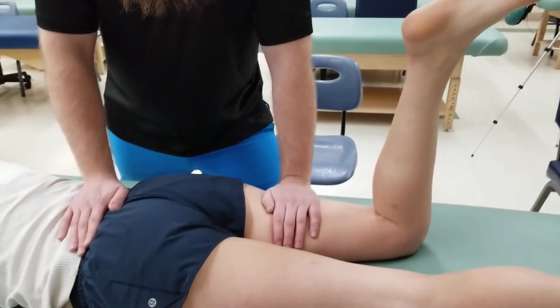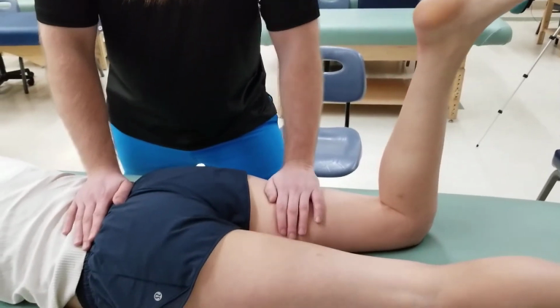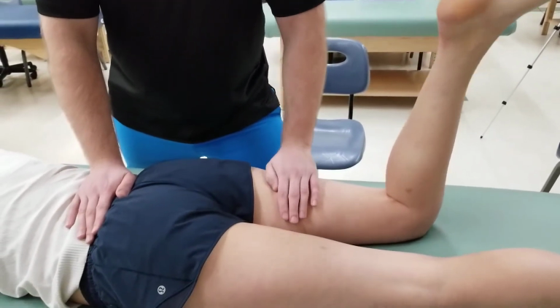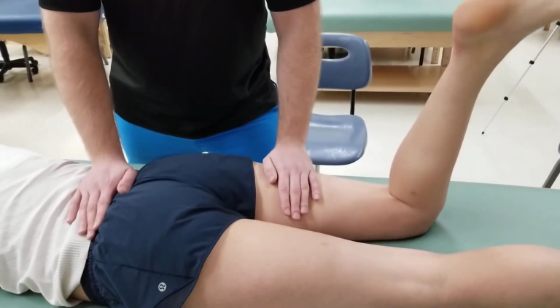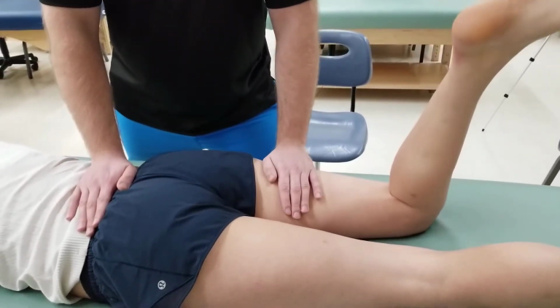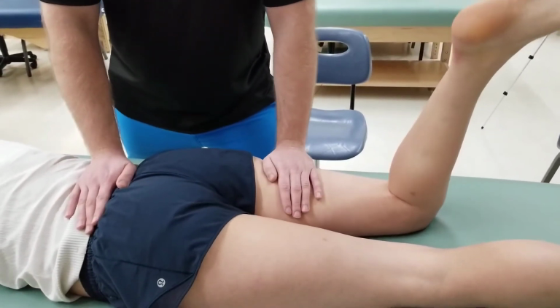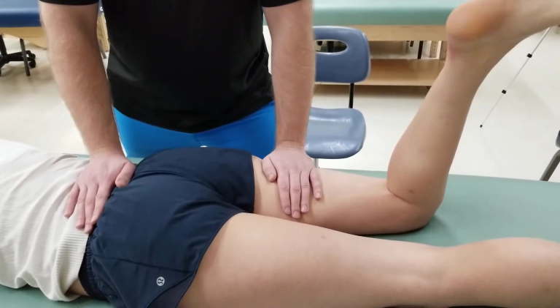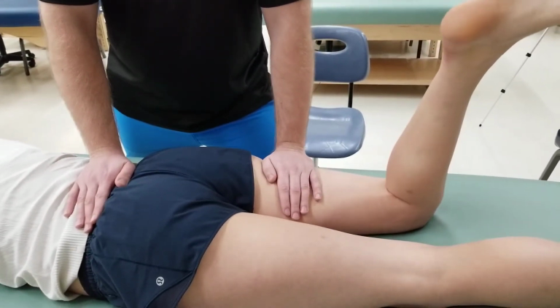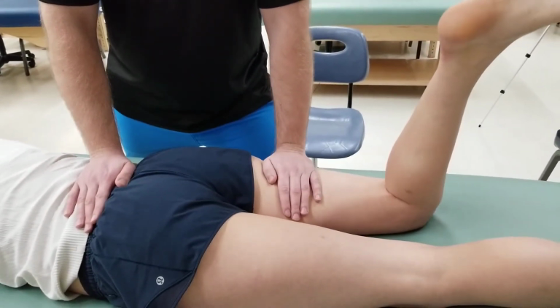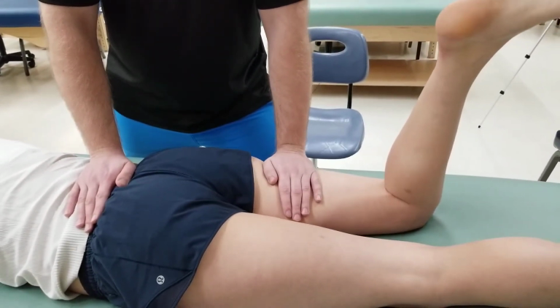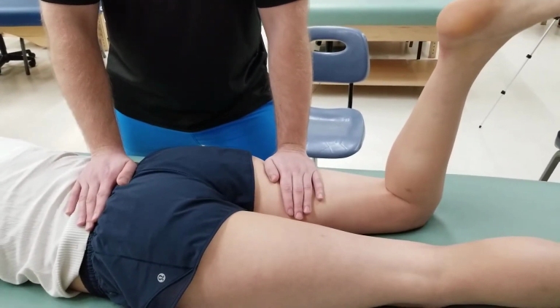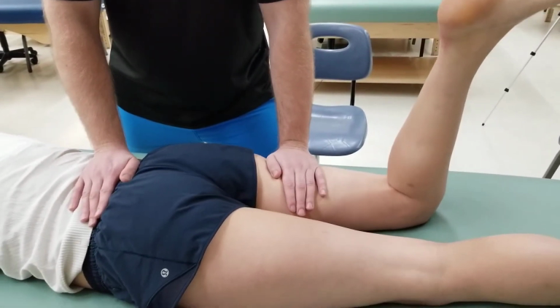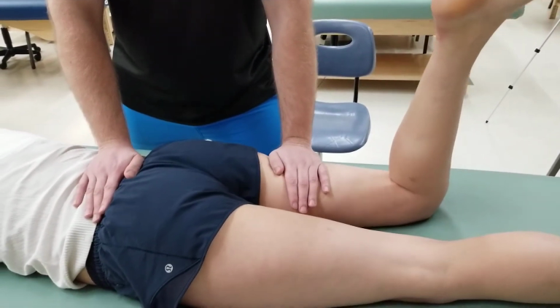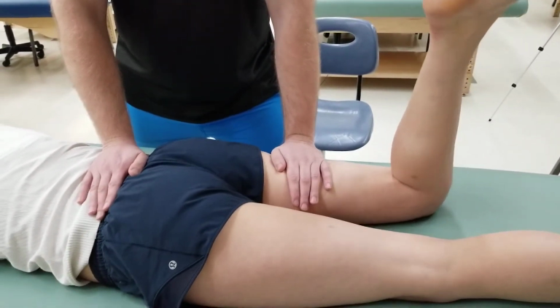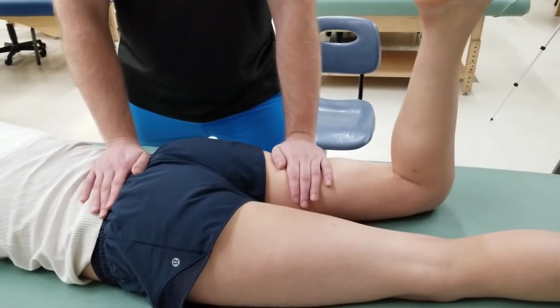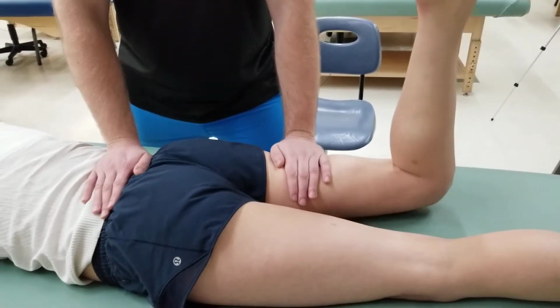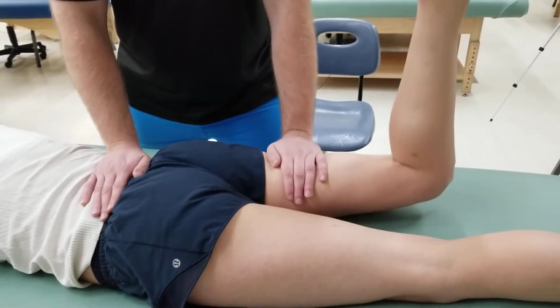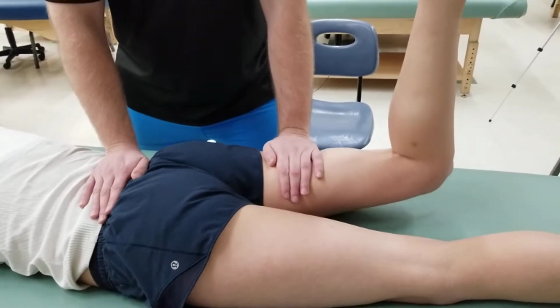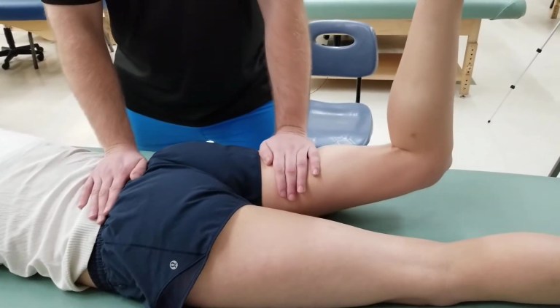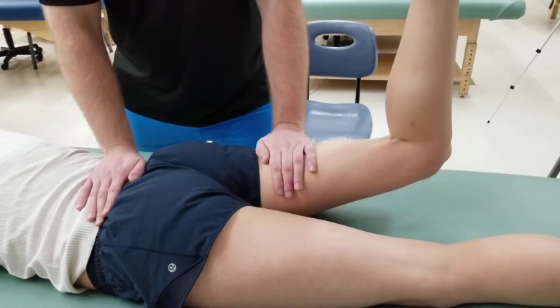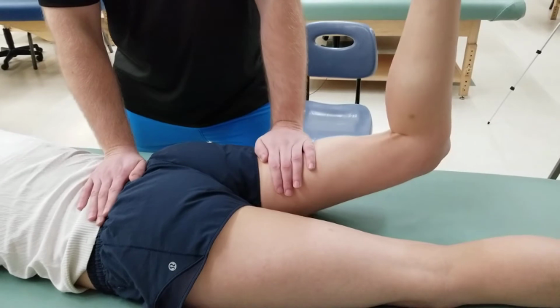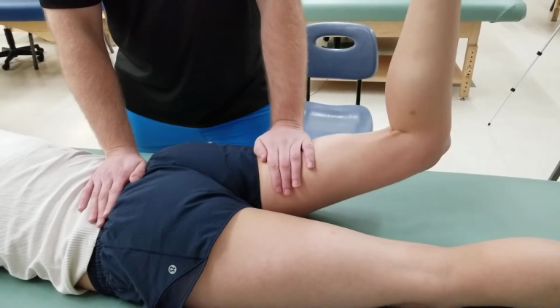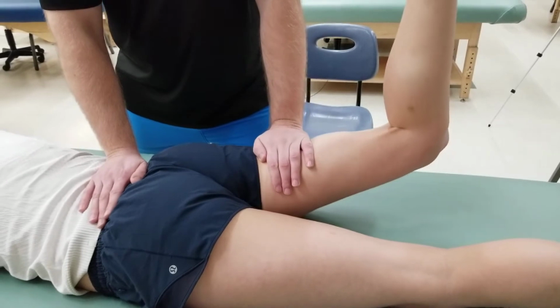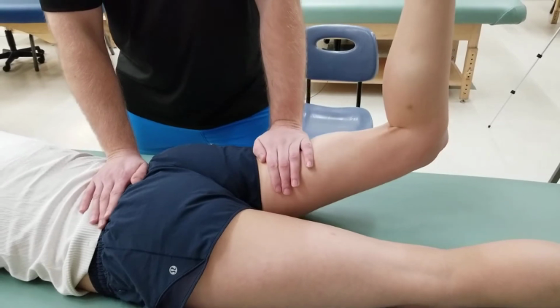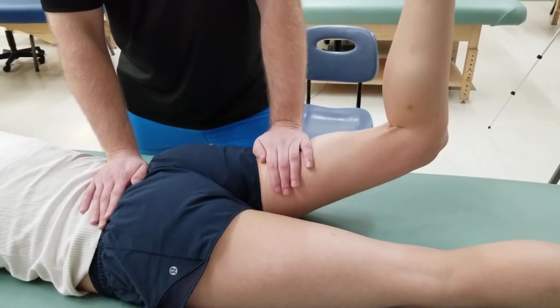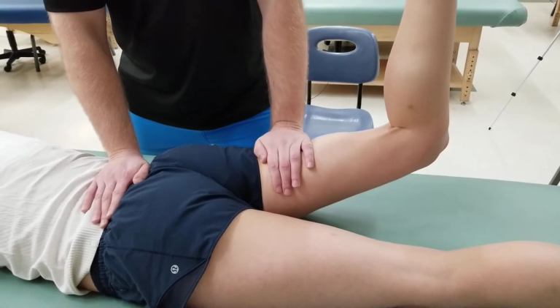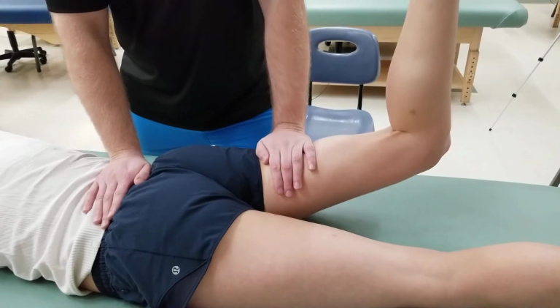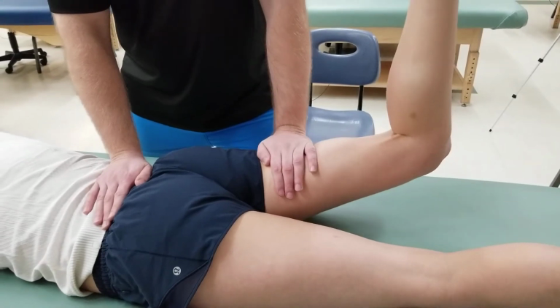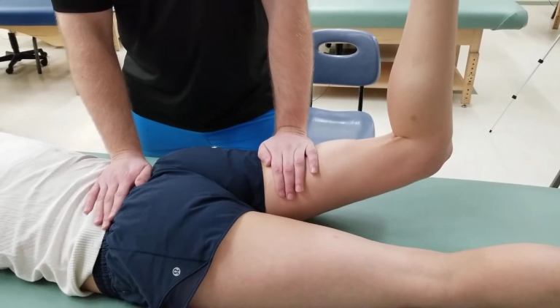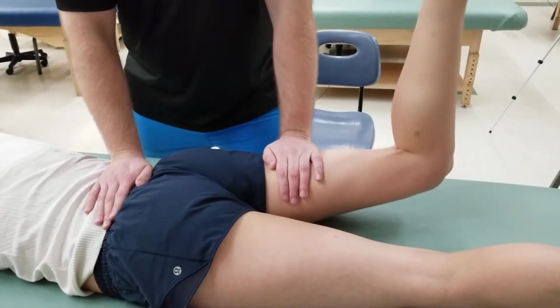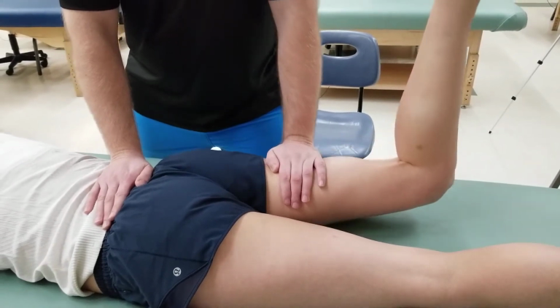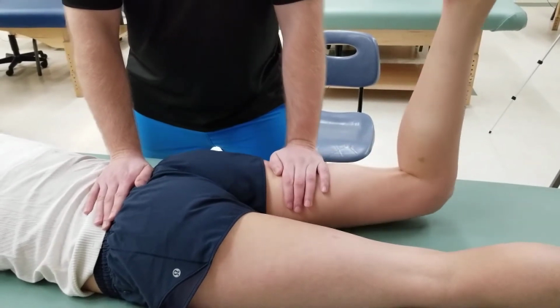And now from a starting position with the leg on the table, I'm going to ask her to lift up, concluding glute max's range of motion.